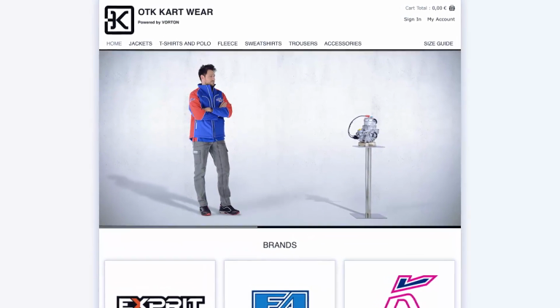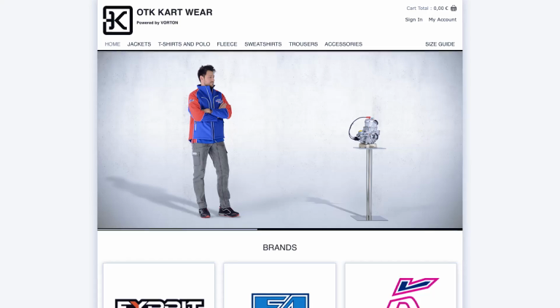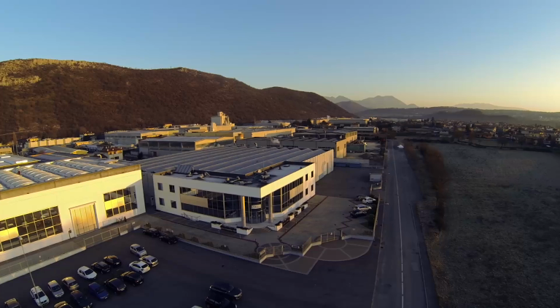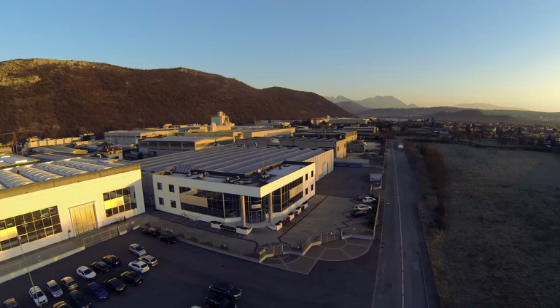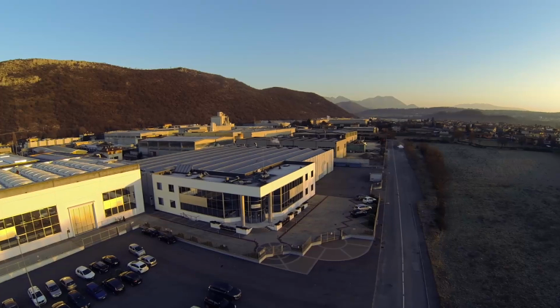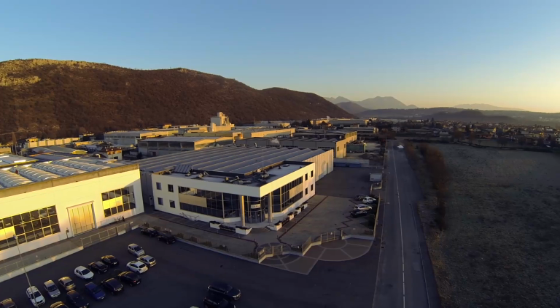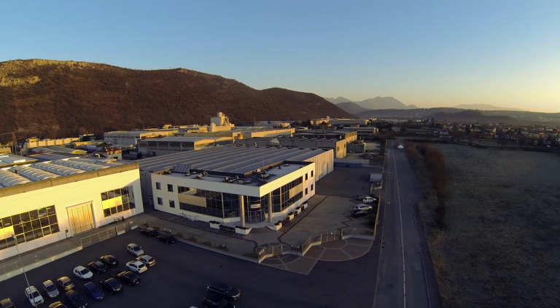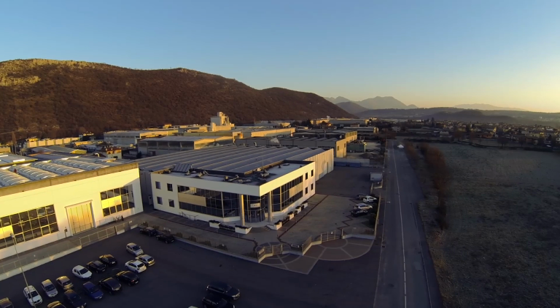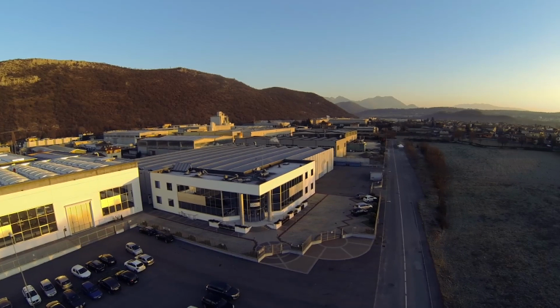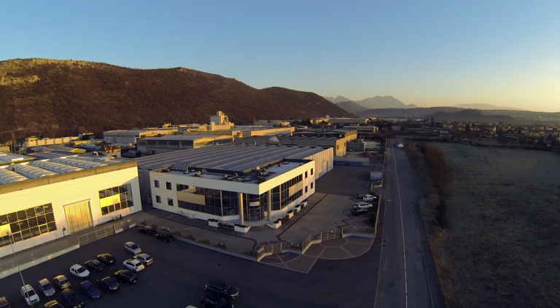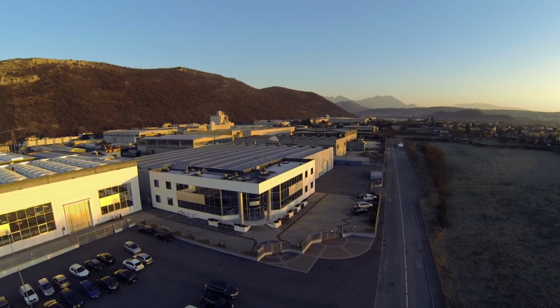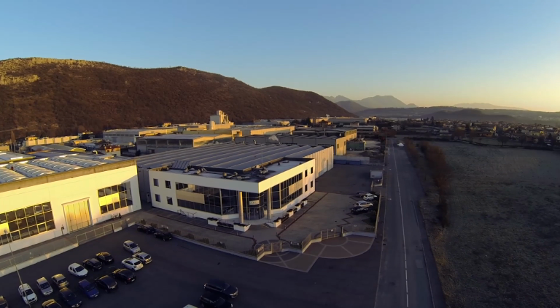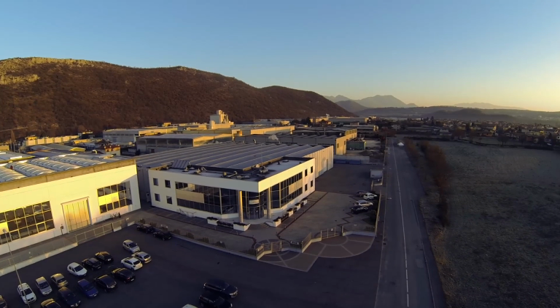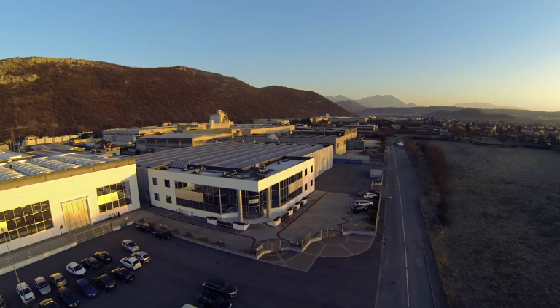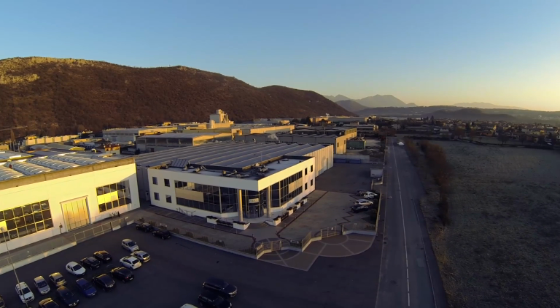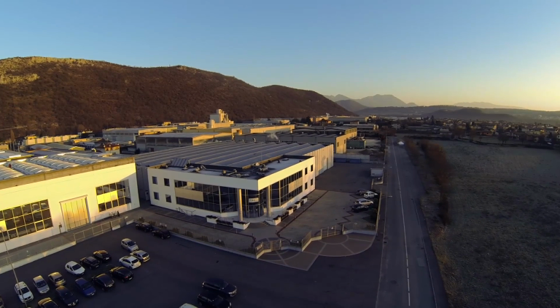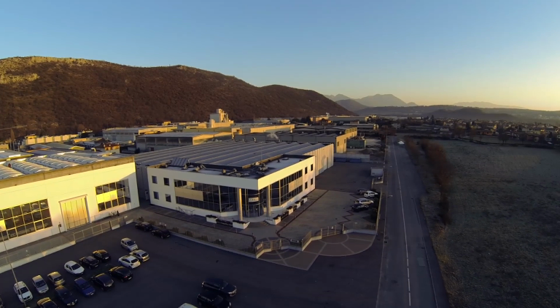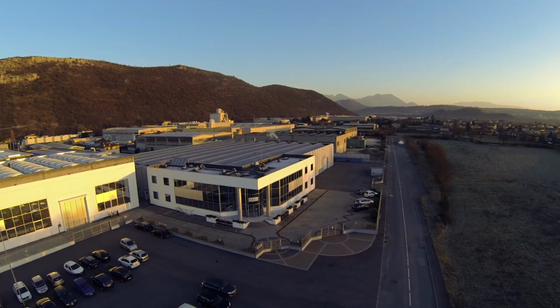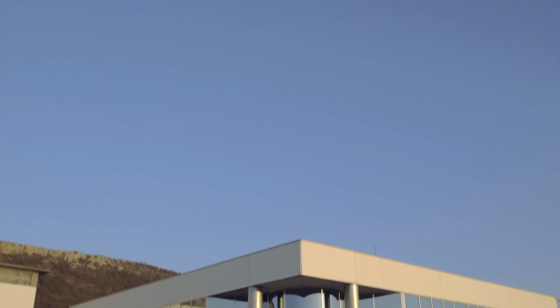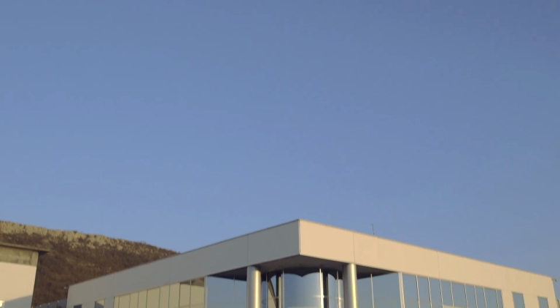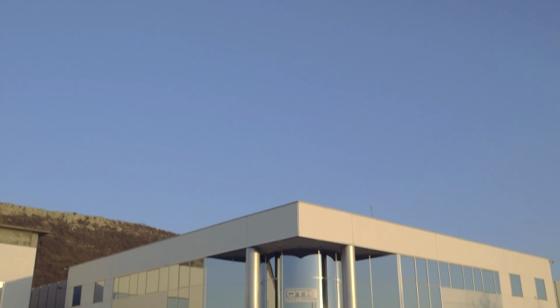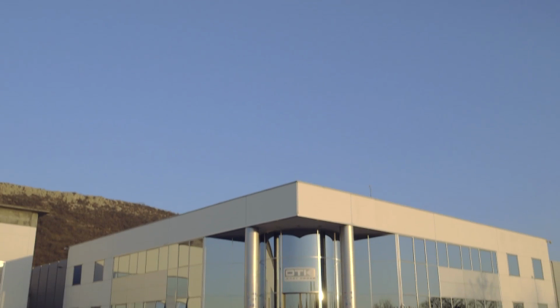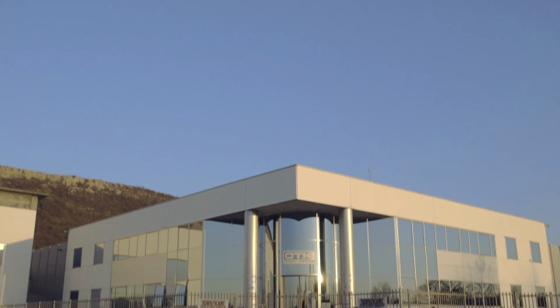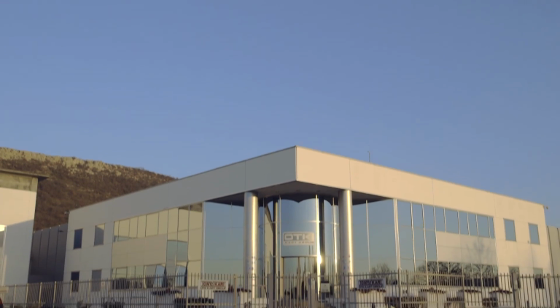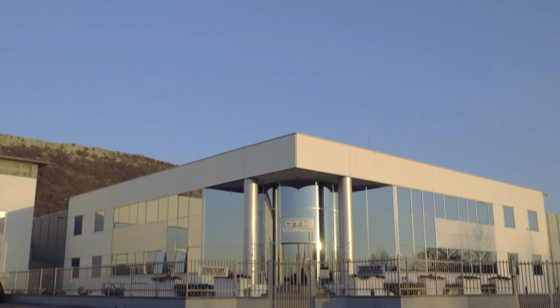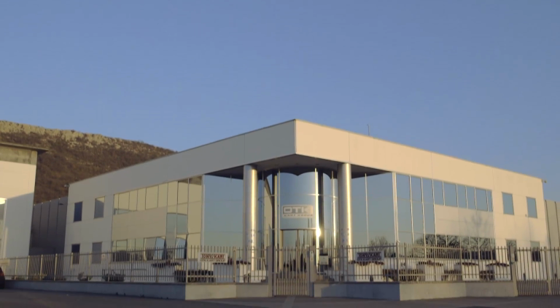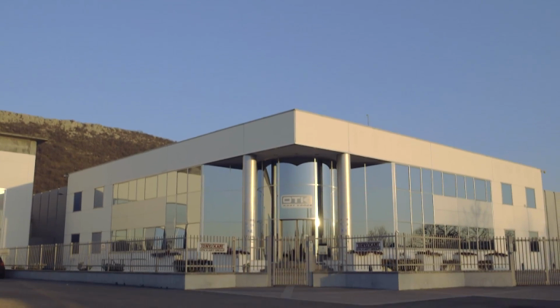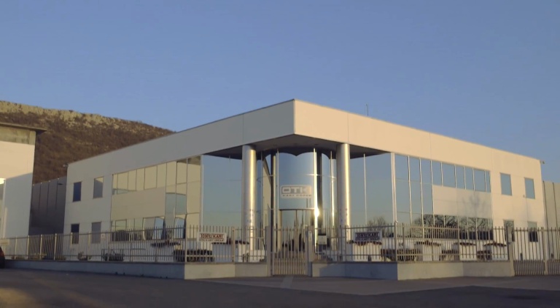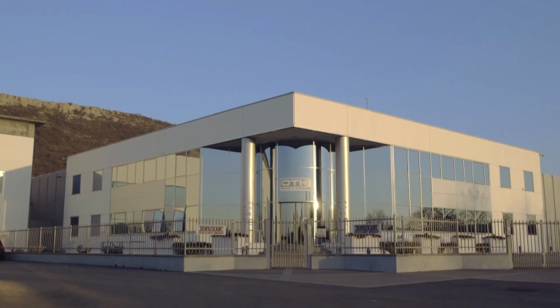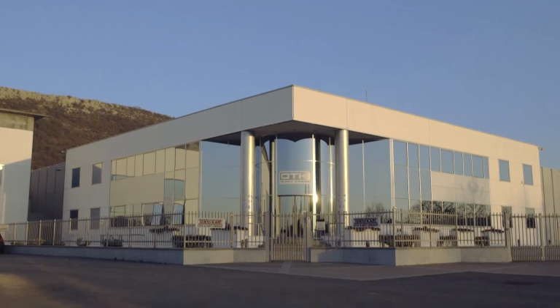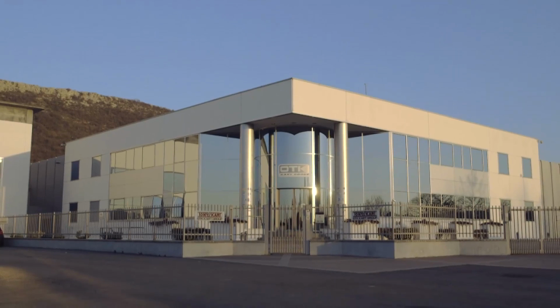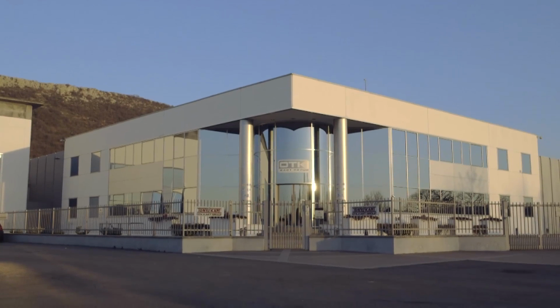On all fronts, OTK operates according to 5 key principles that have guided its development through time.